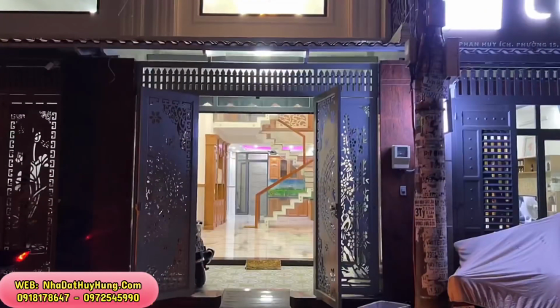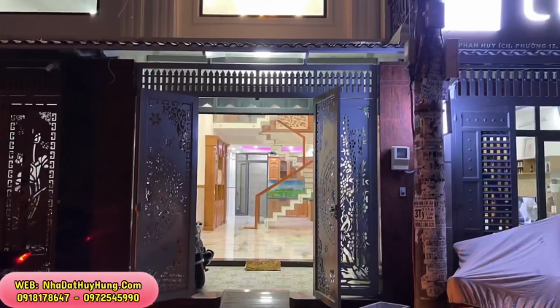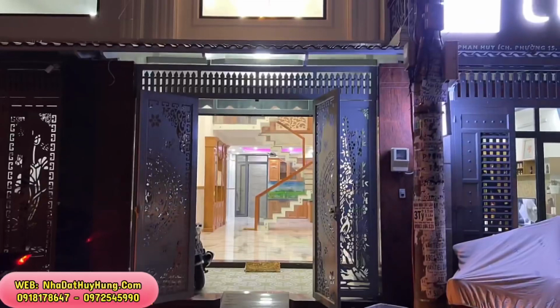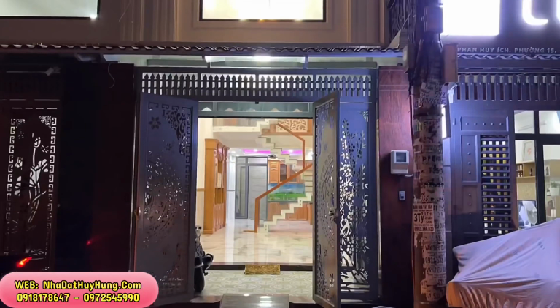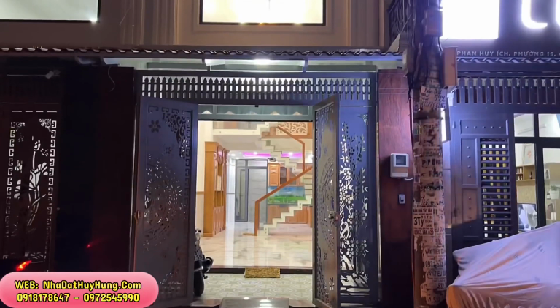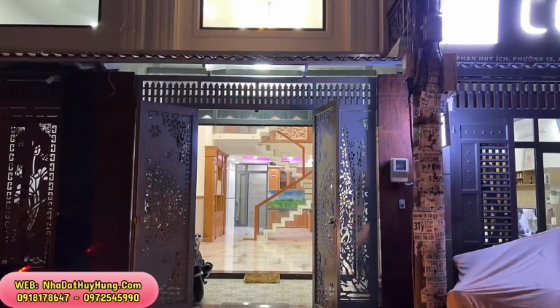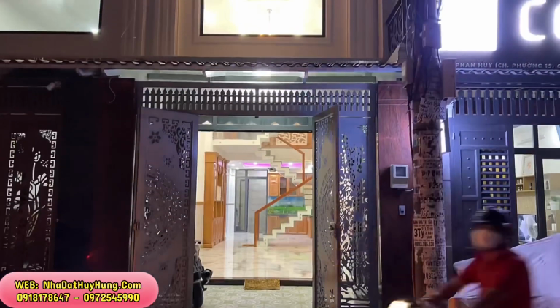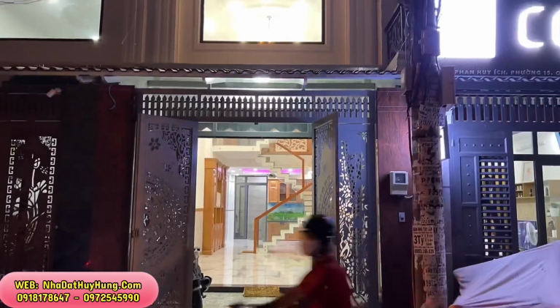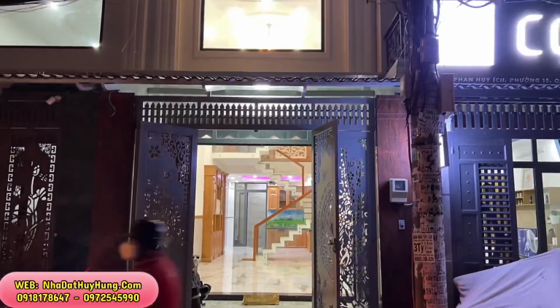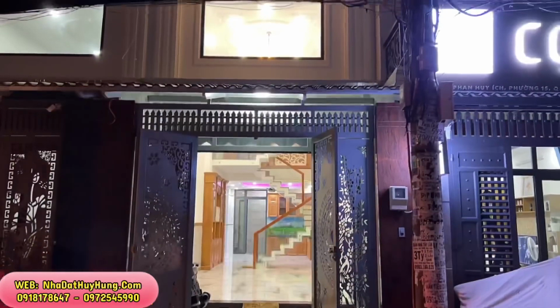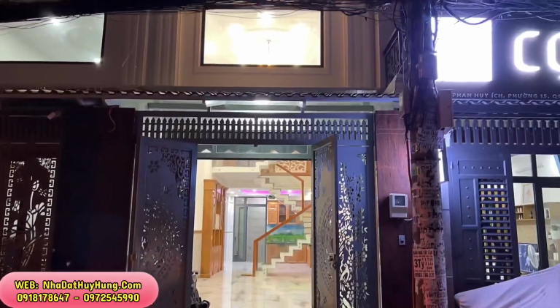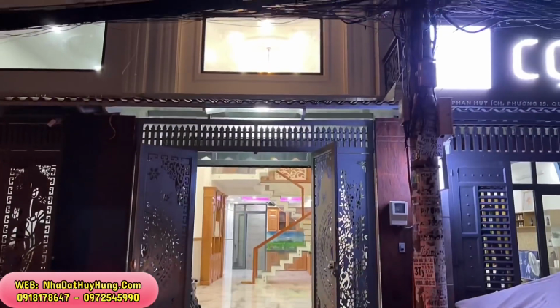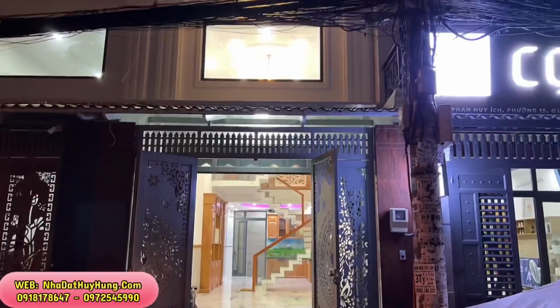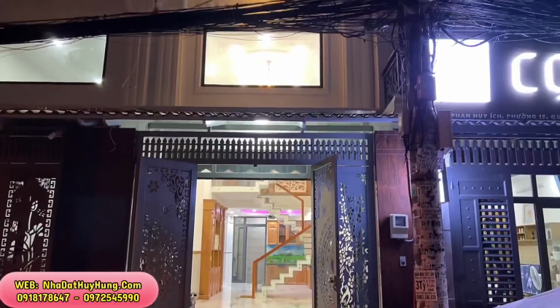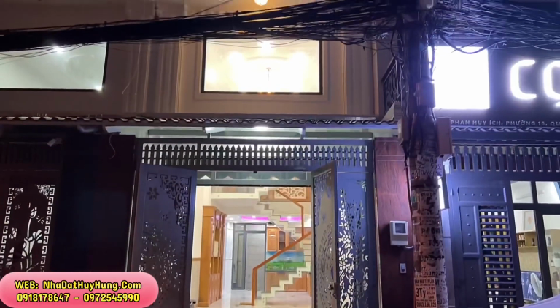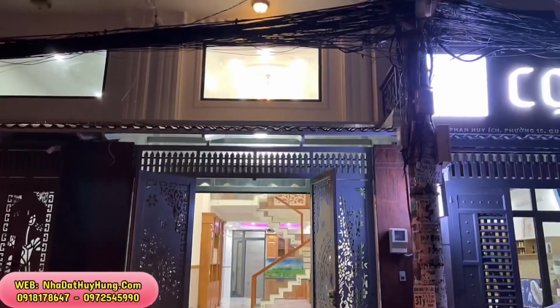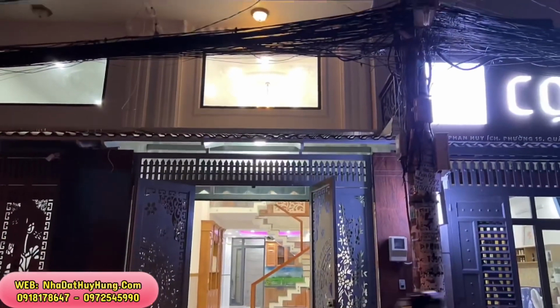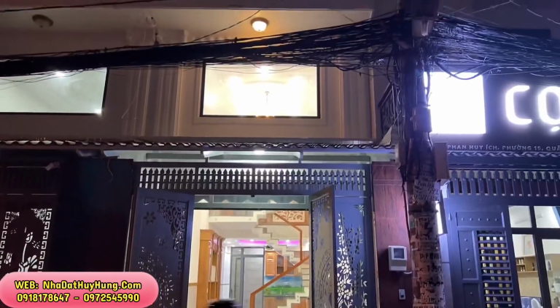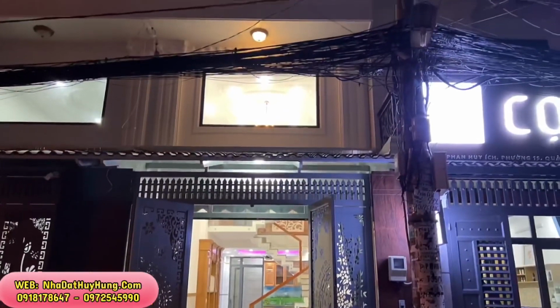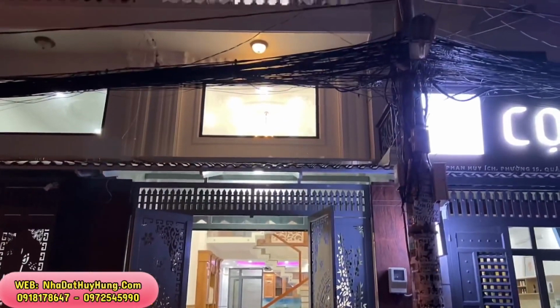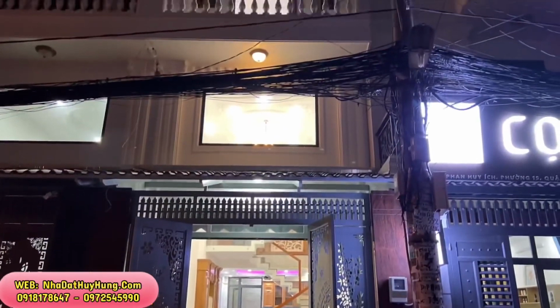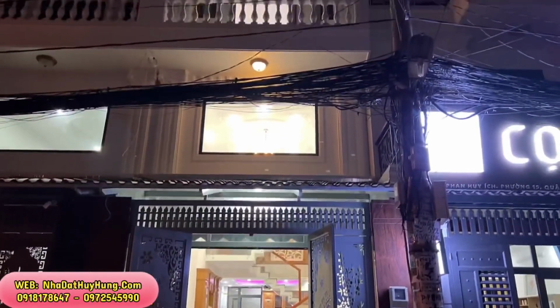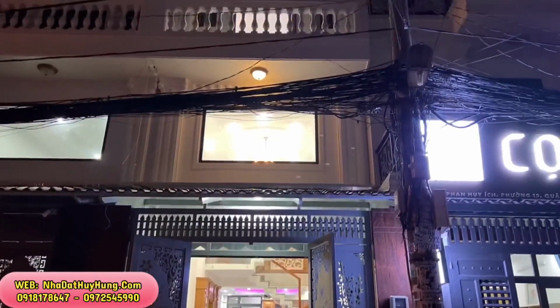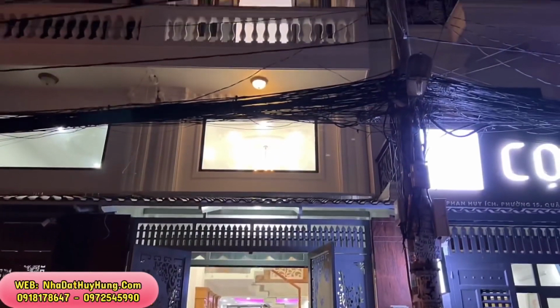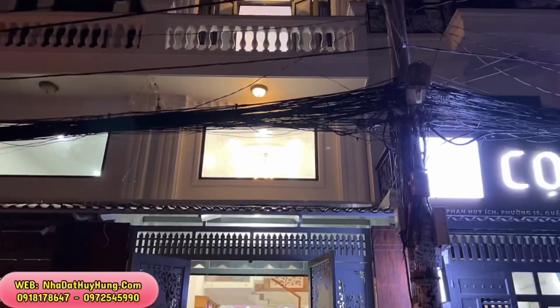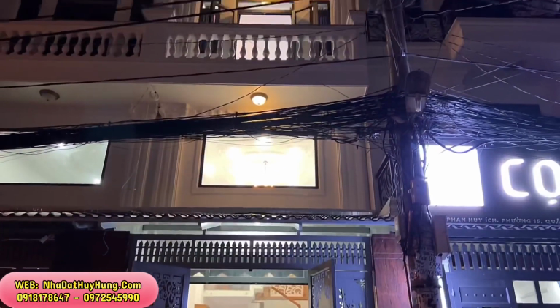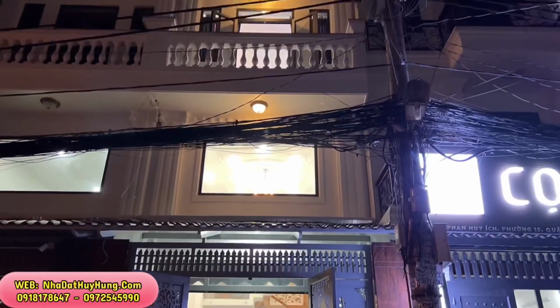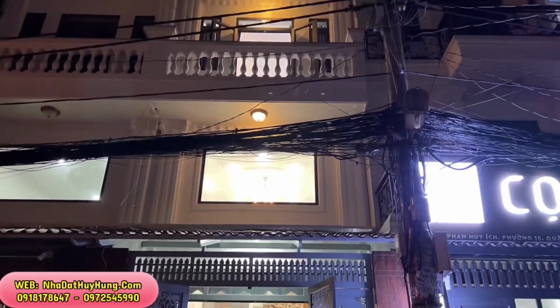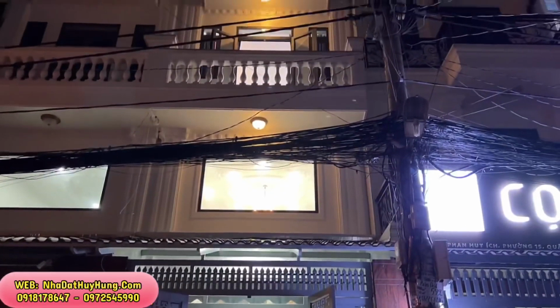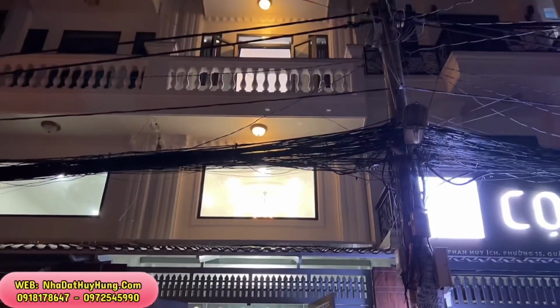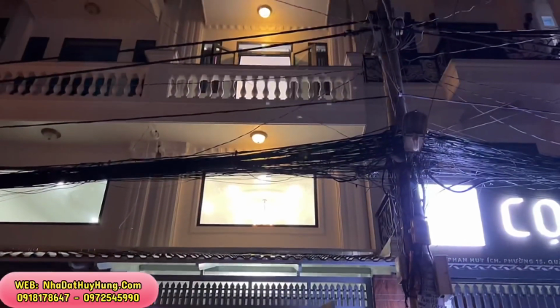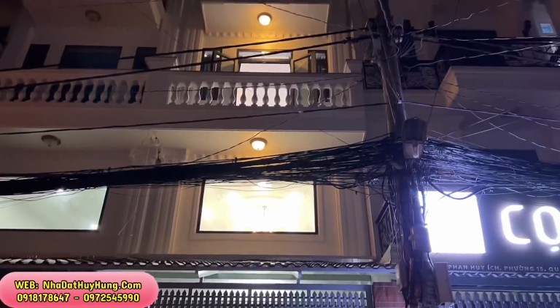Nhà Đất Huy Hùng trên kênh YouTube bán nhà khu vực Gò Vấp, Tân Bình, Quận 12. Xin kính chào quý anh chị khách hàng.